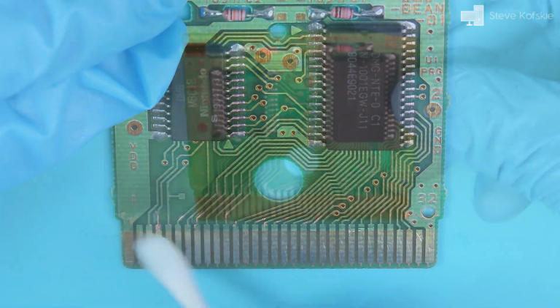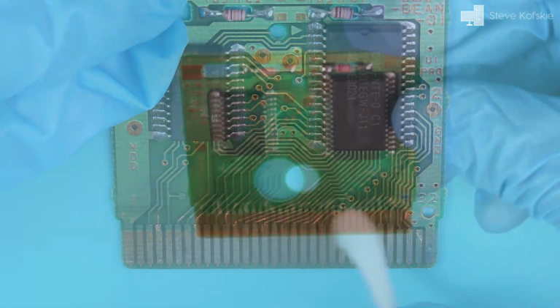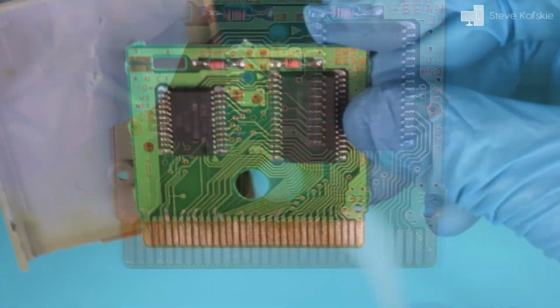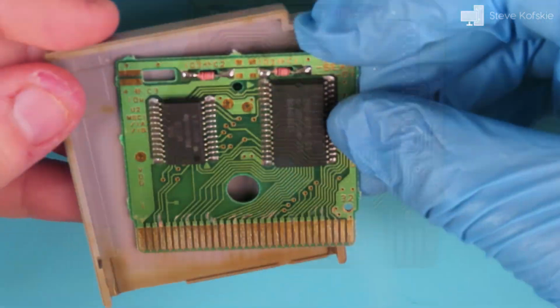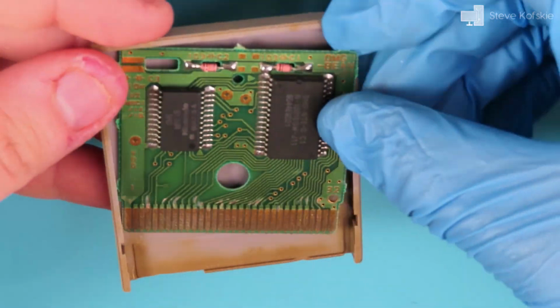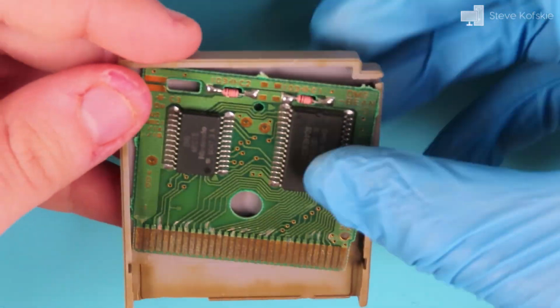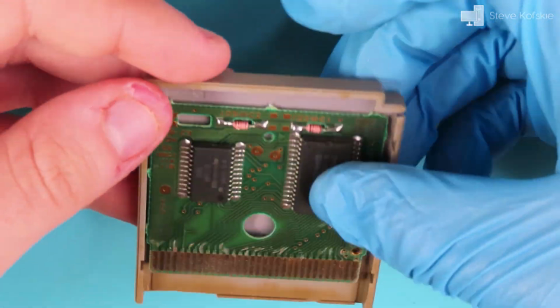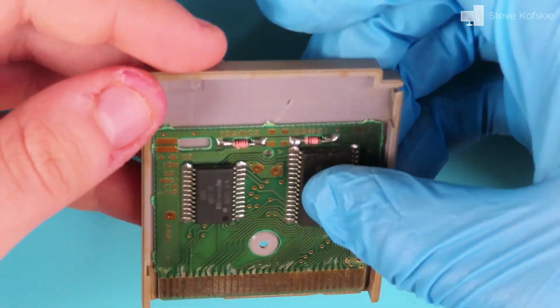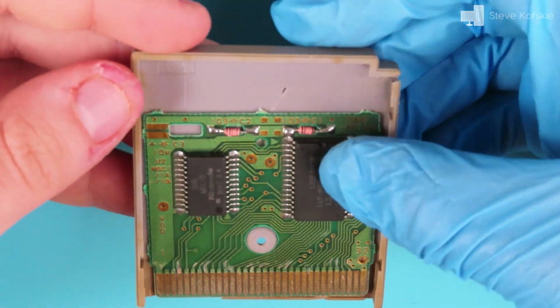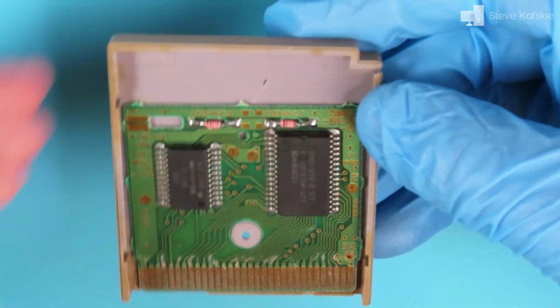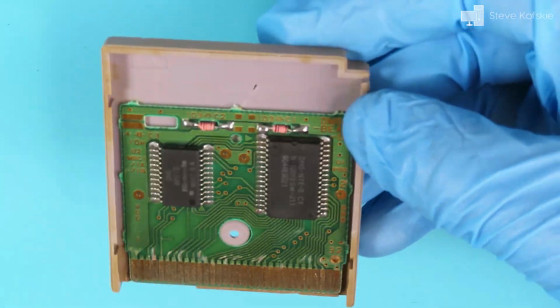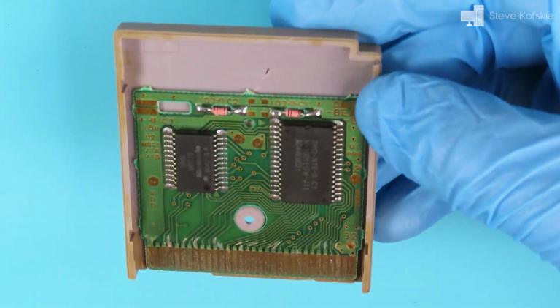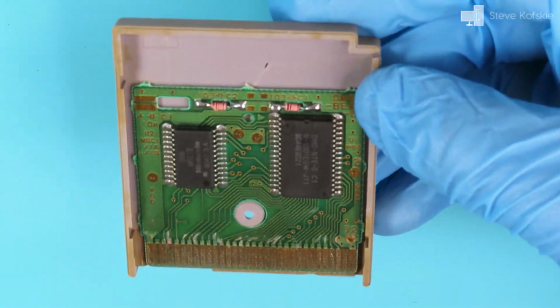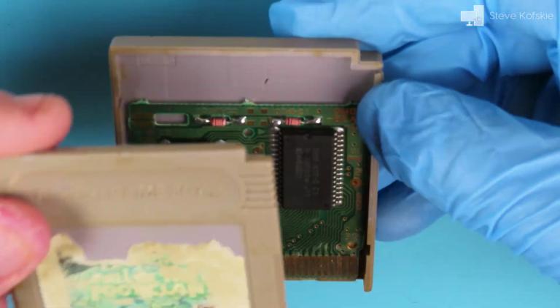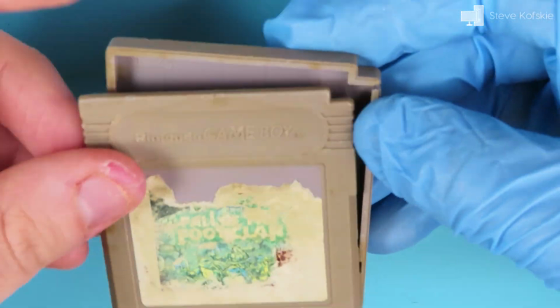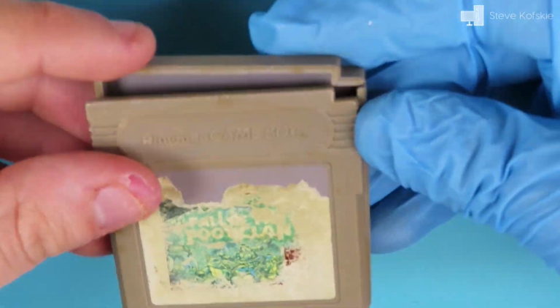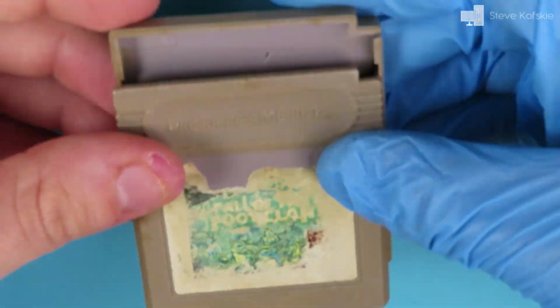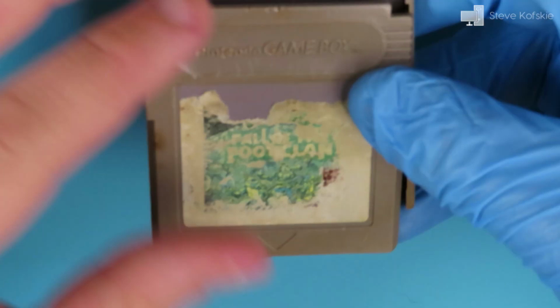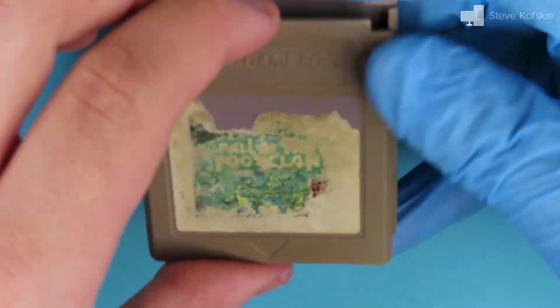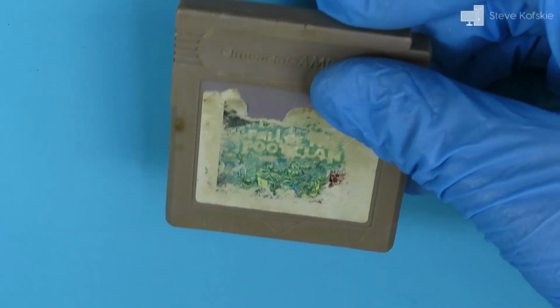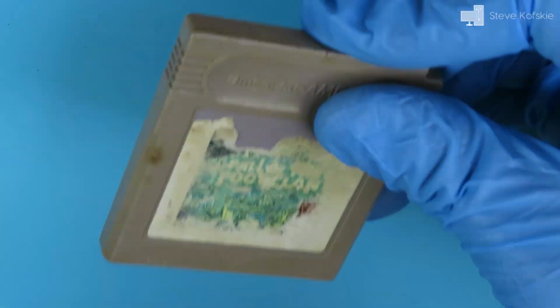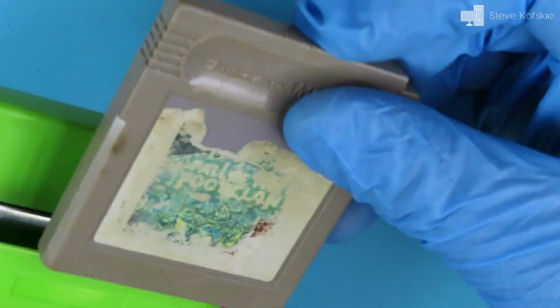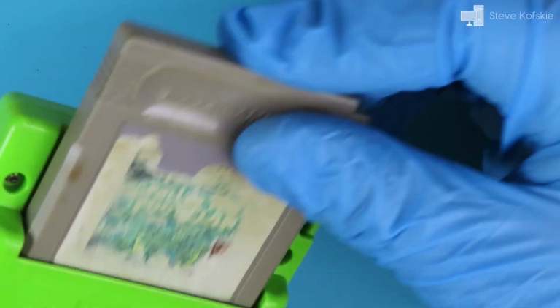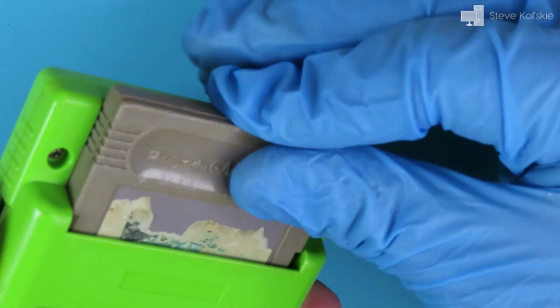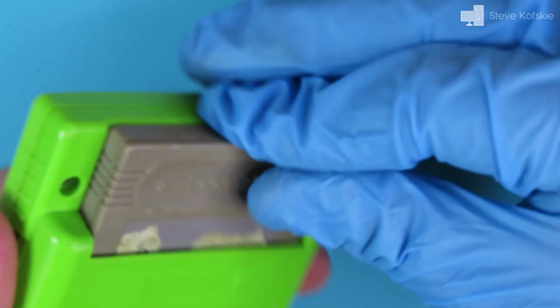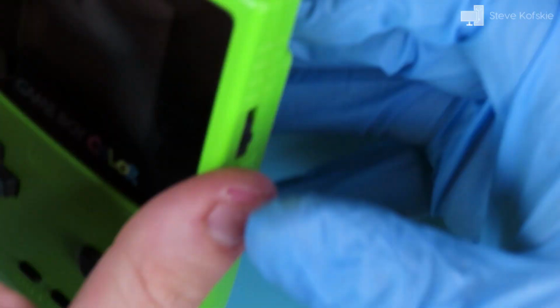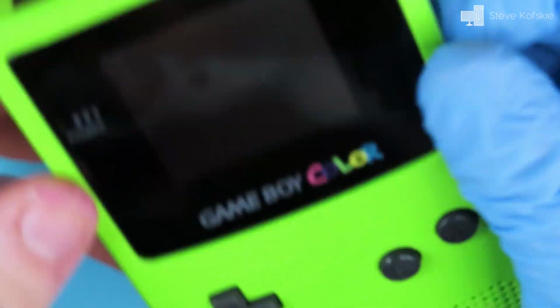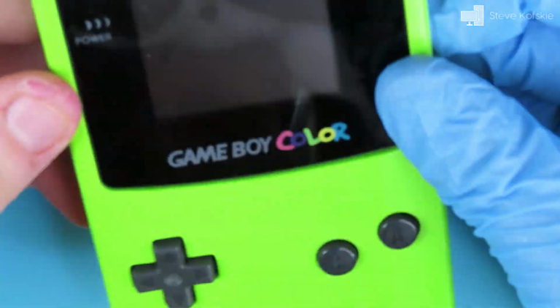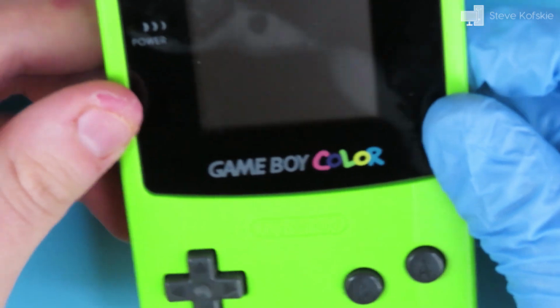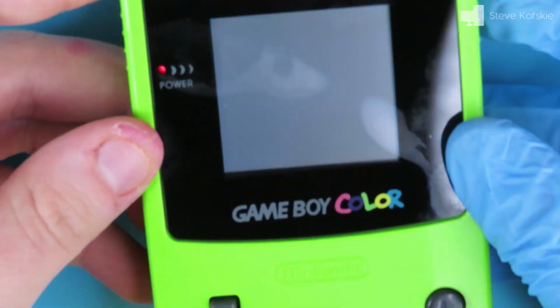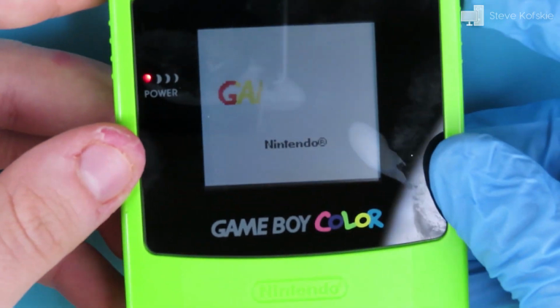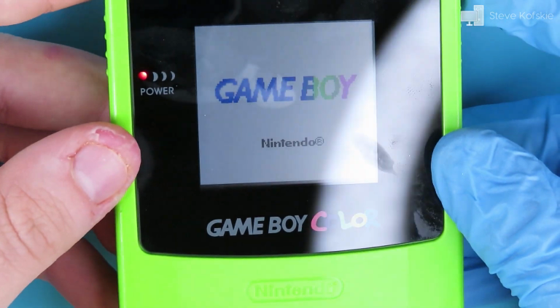To check that I didn't damage any of the traces, I placed it back in the cartridge and tested it. The game worked like normal.